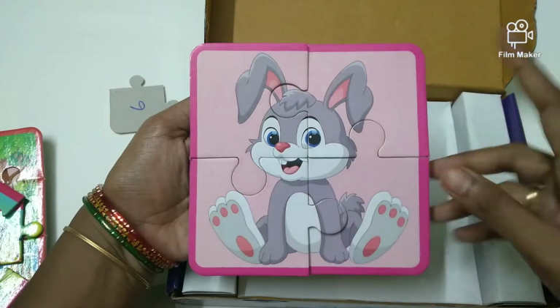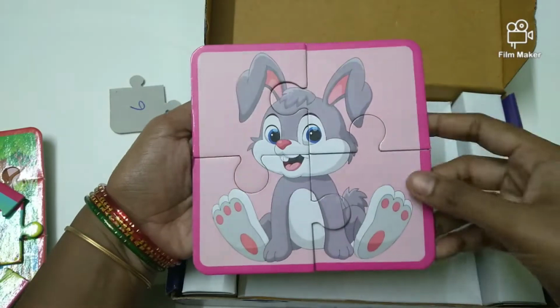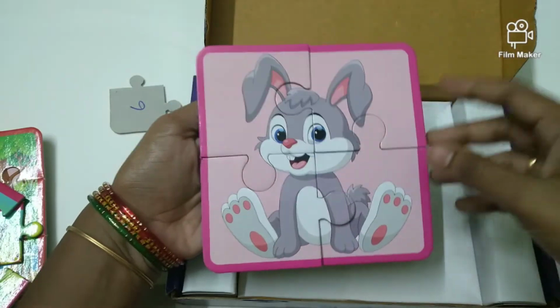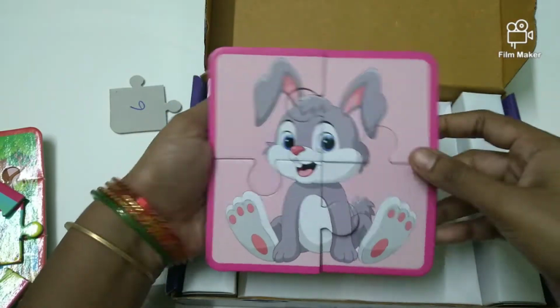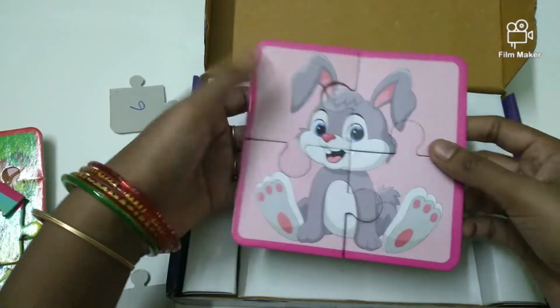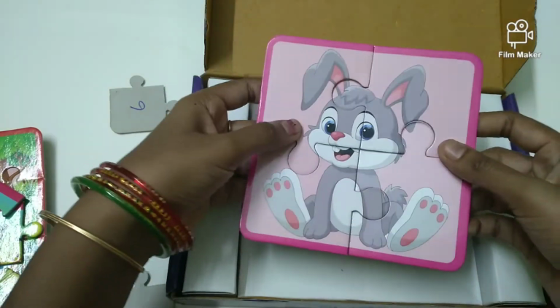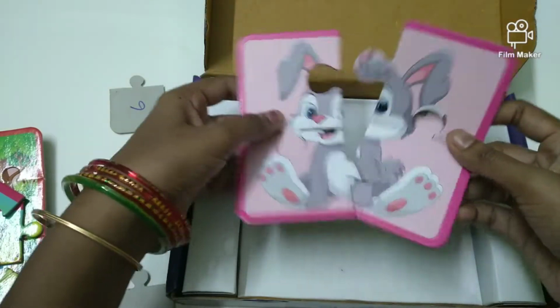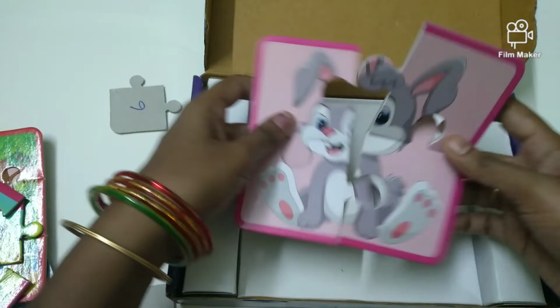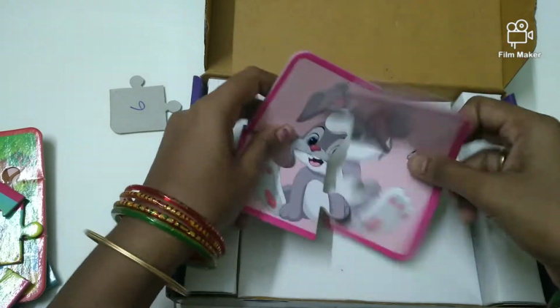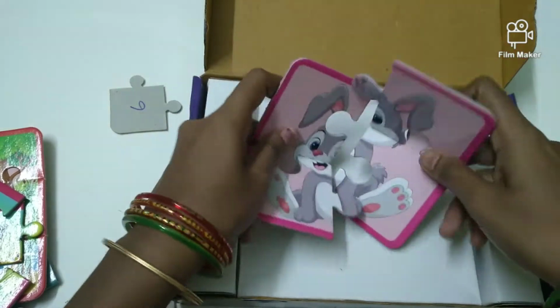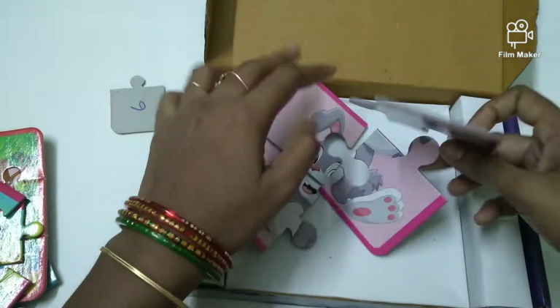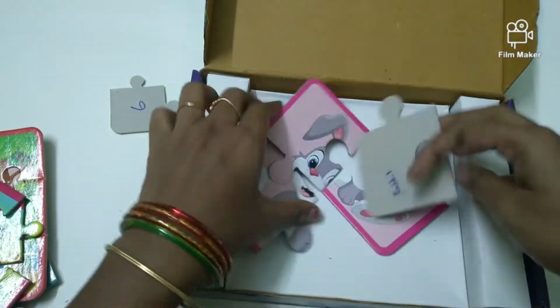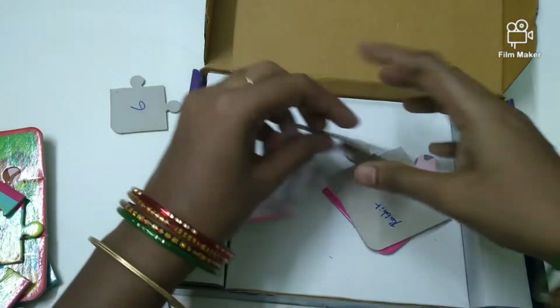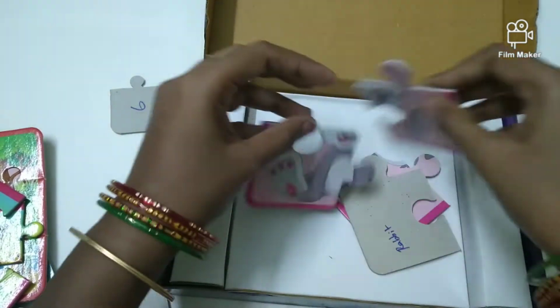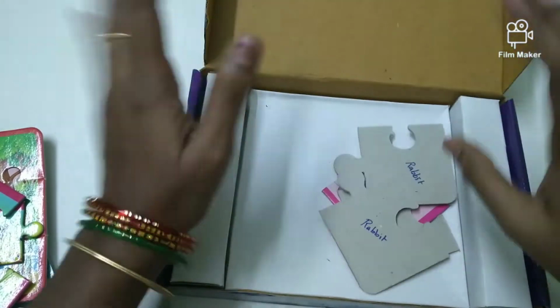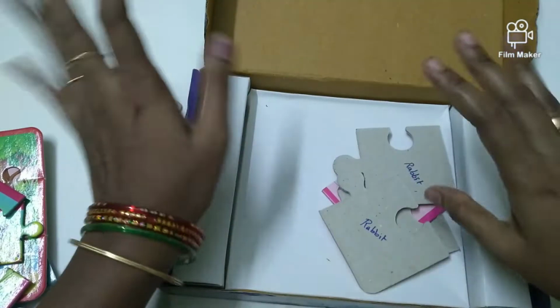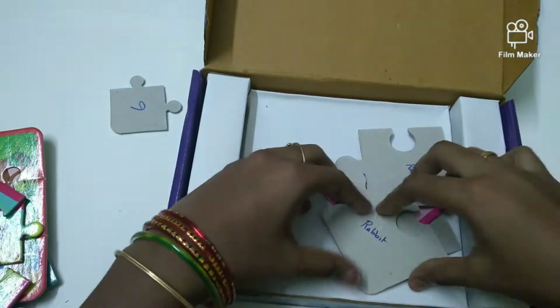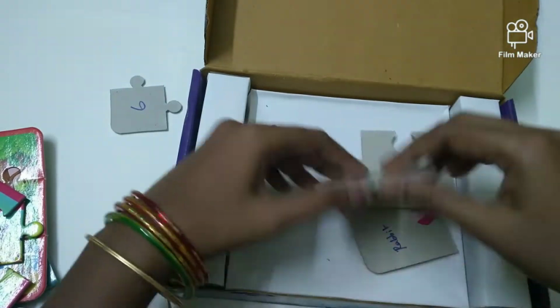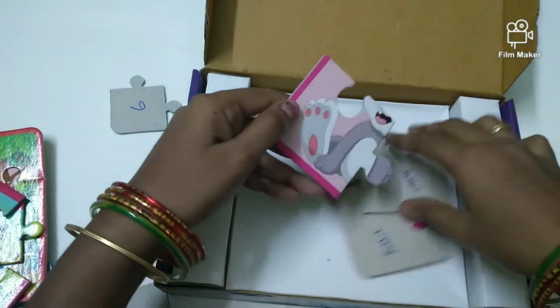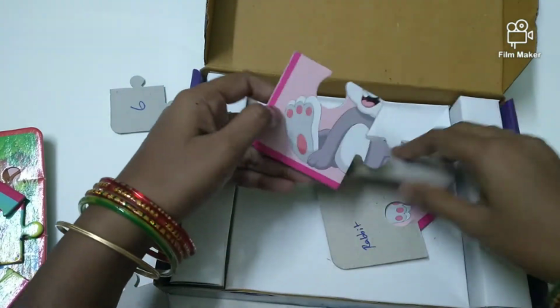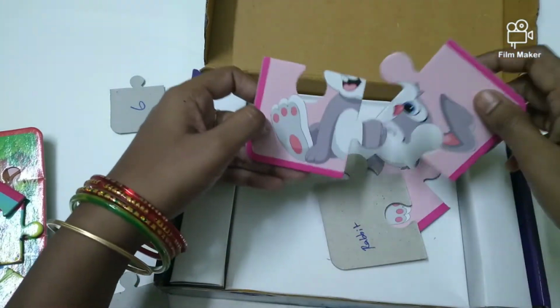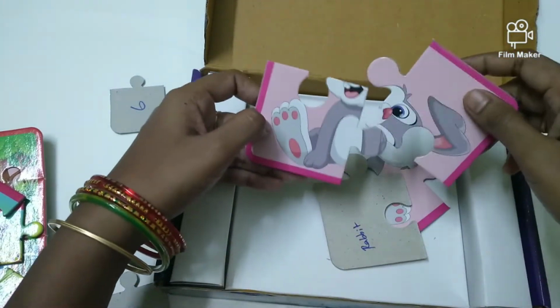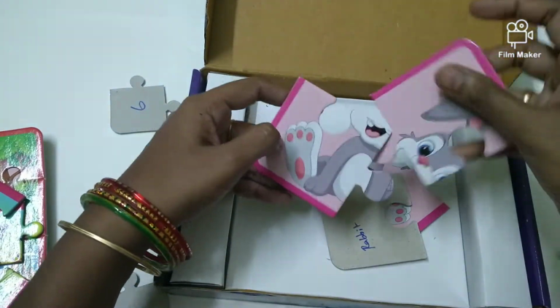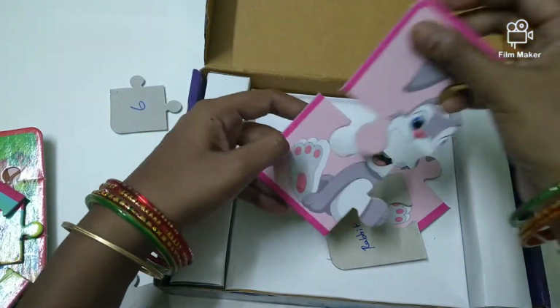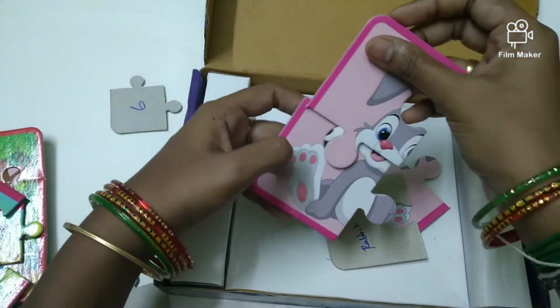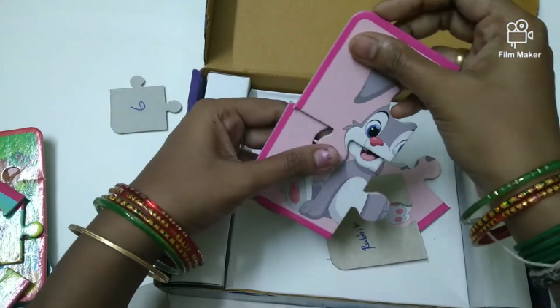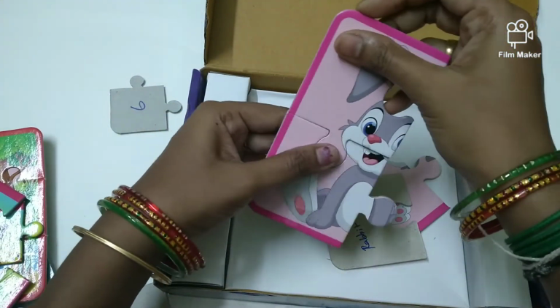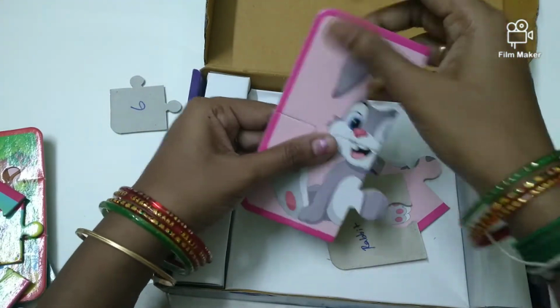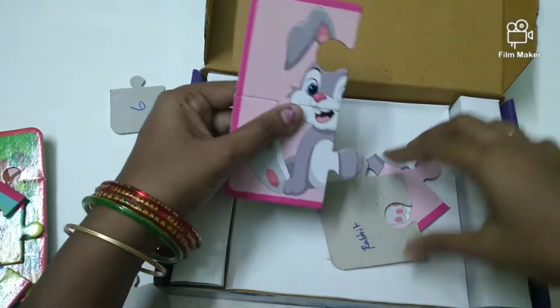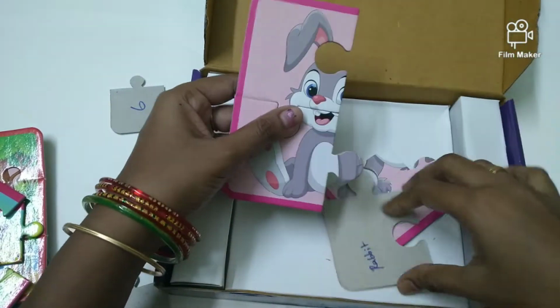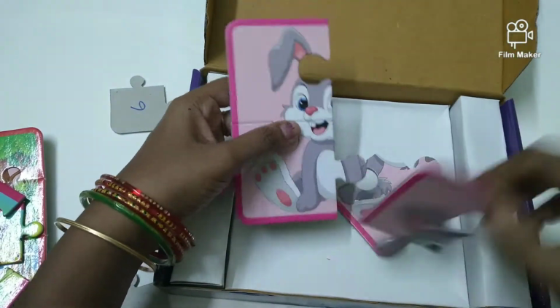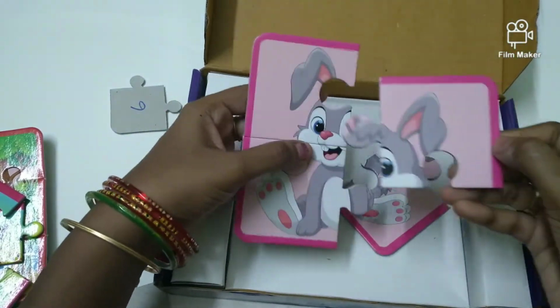I will grab the puzzle pieces. We will scan through the puzzle pieces. You will have to check it out.